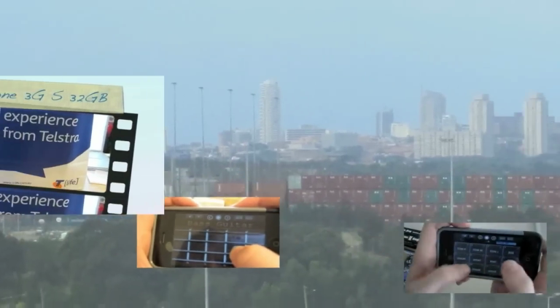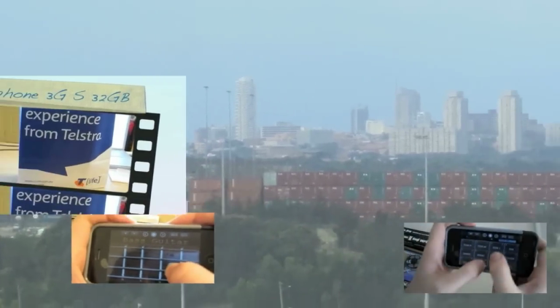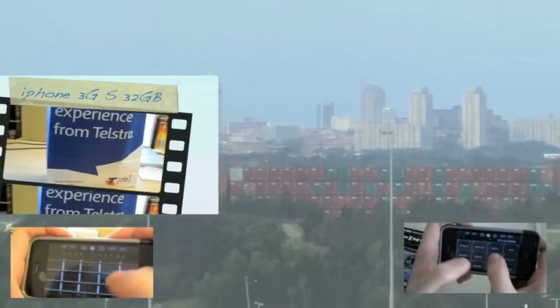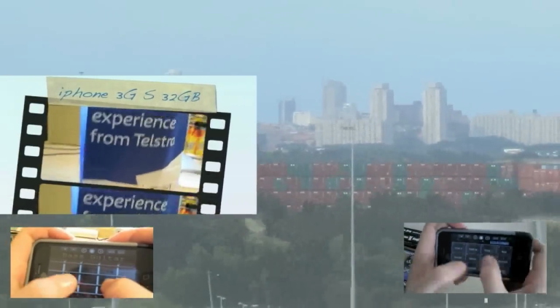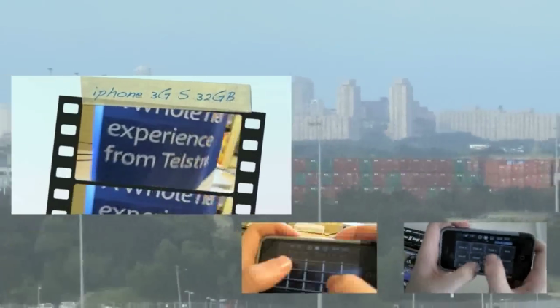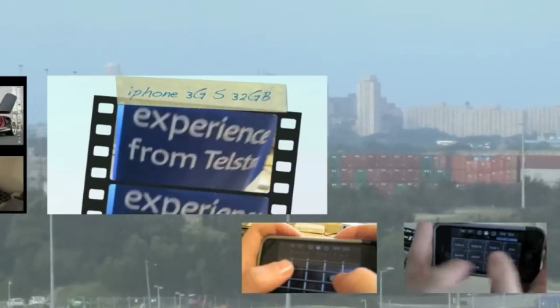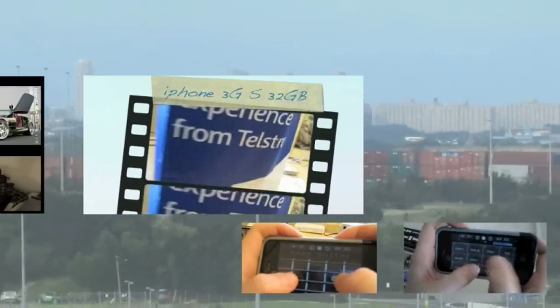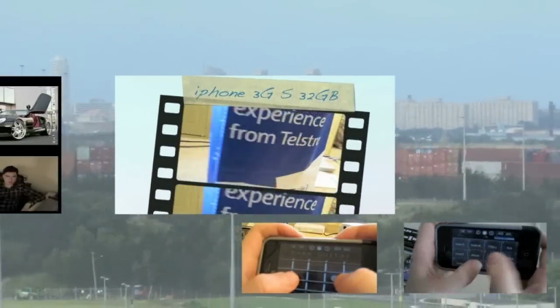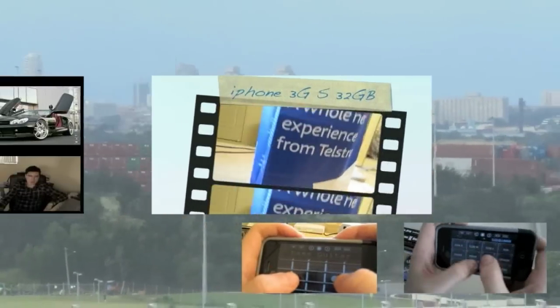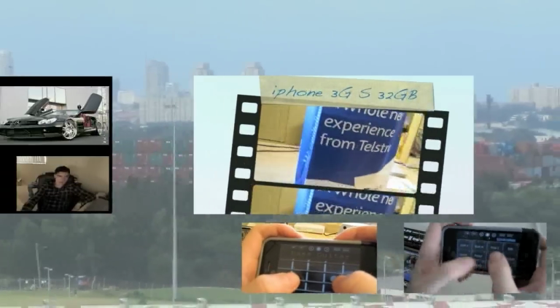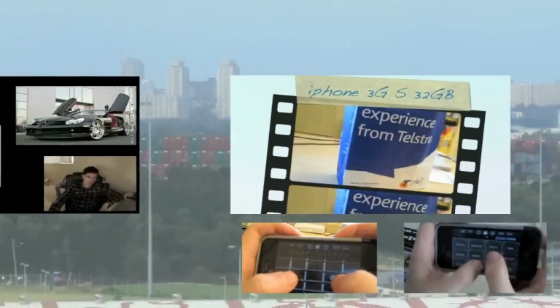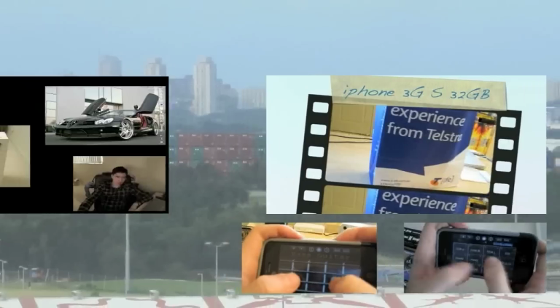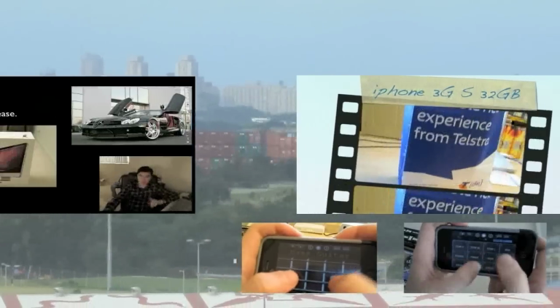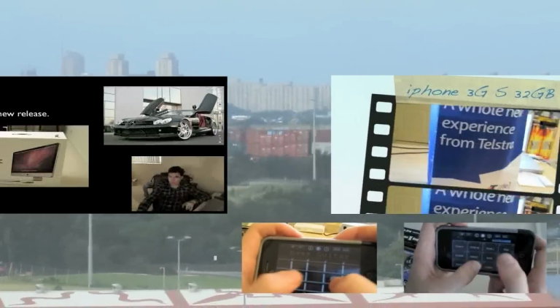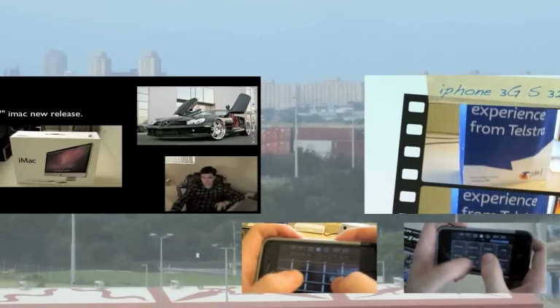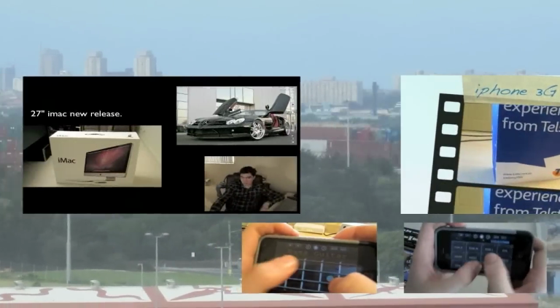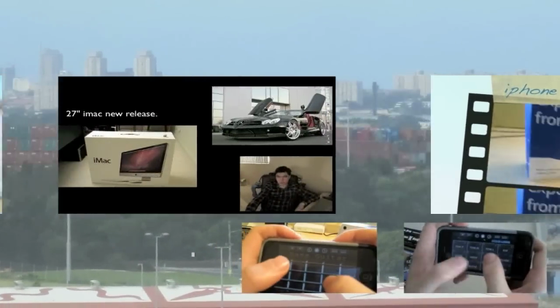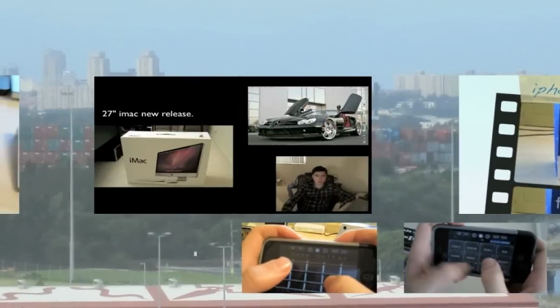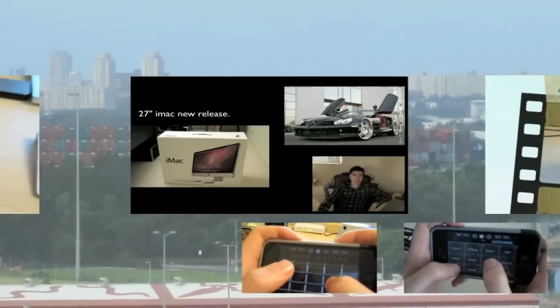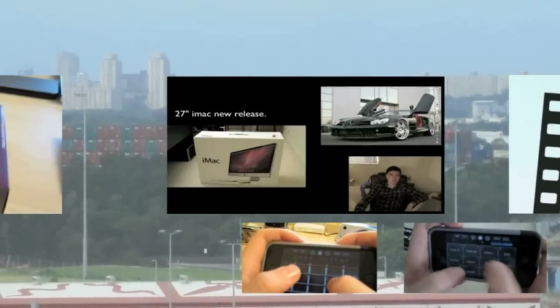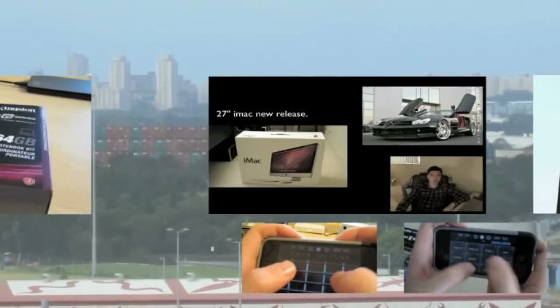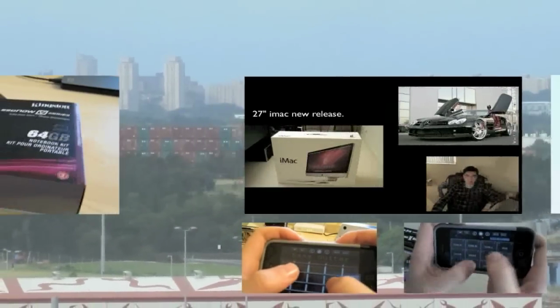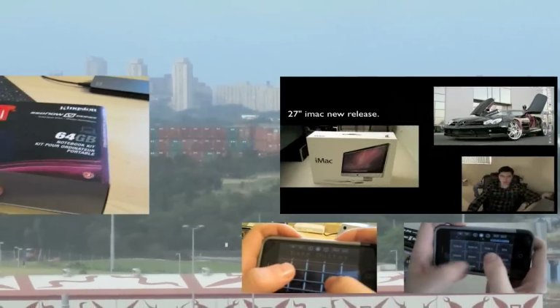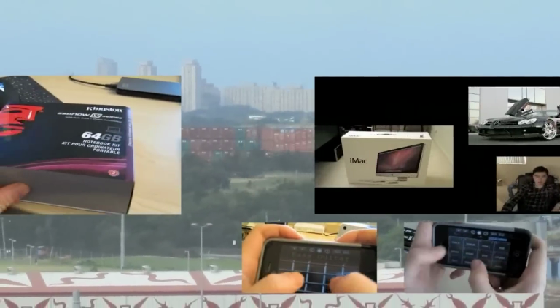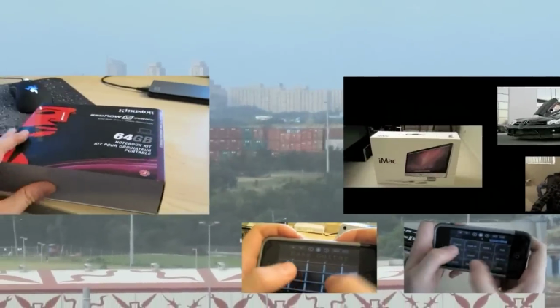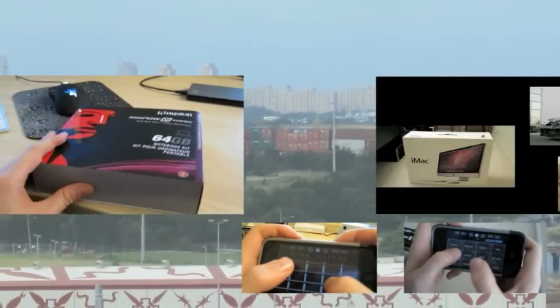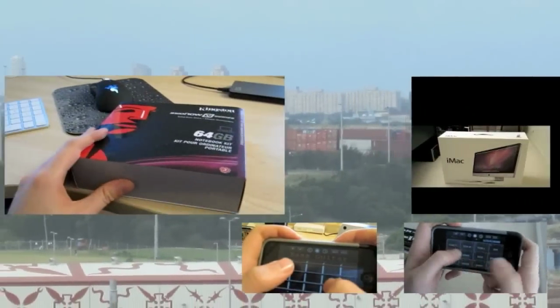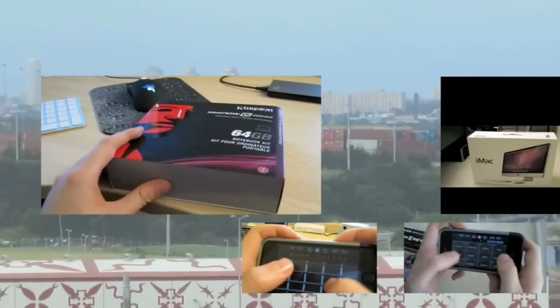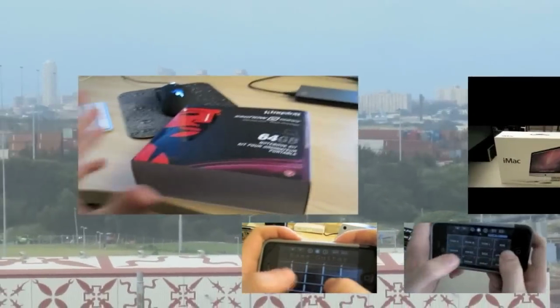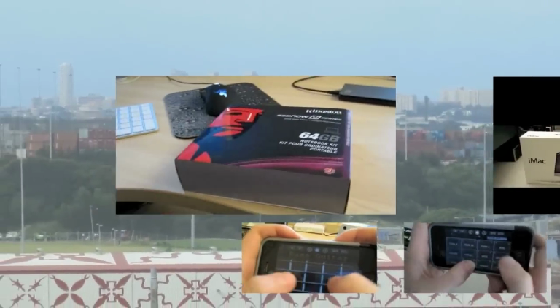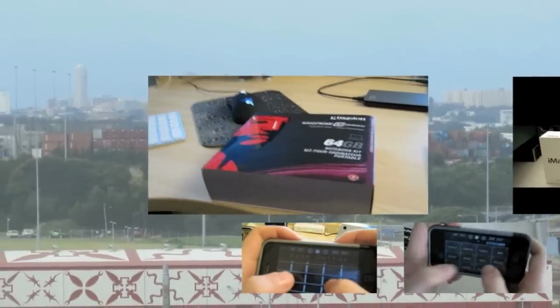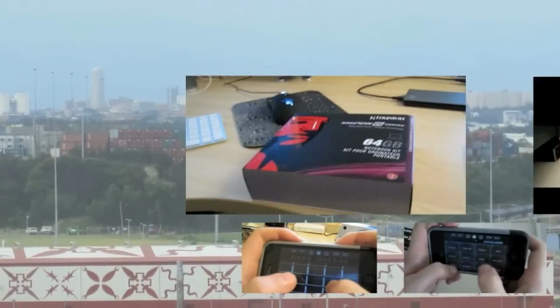Hi guys, welcome to a From the Guy's production. I've come back yesterday and I'm doing another From the Guy's production.